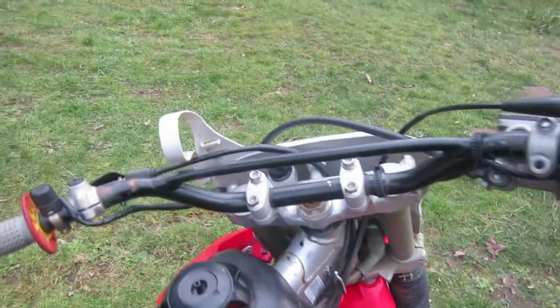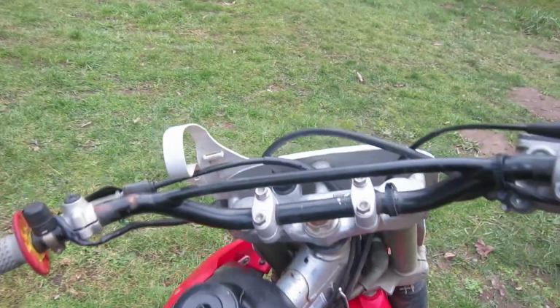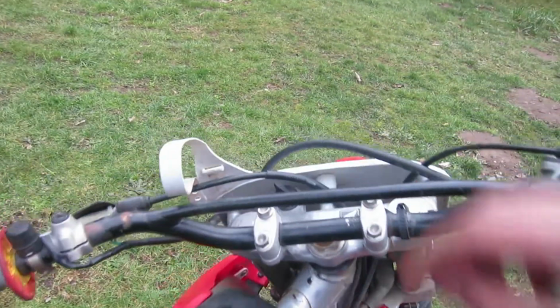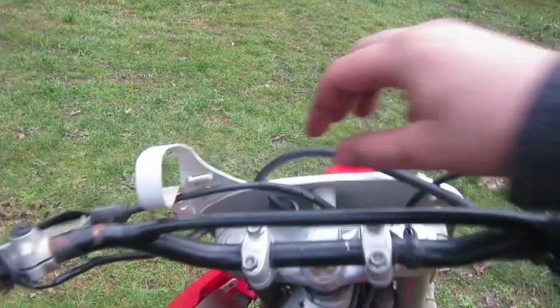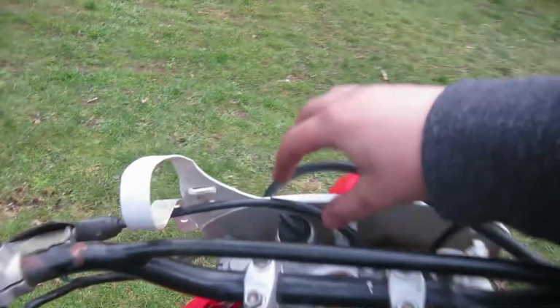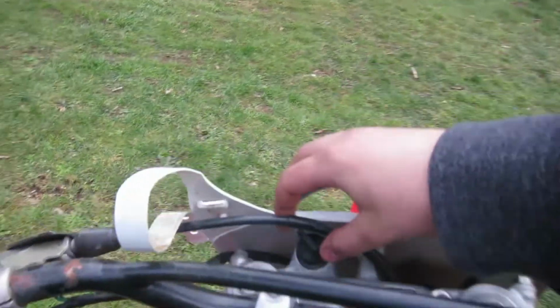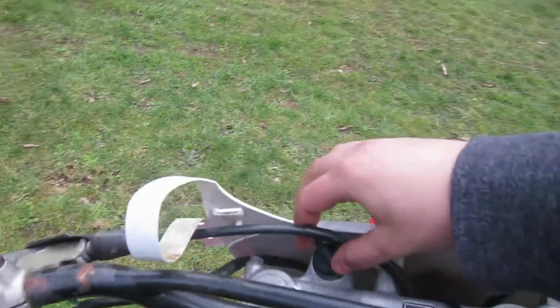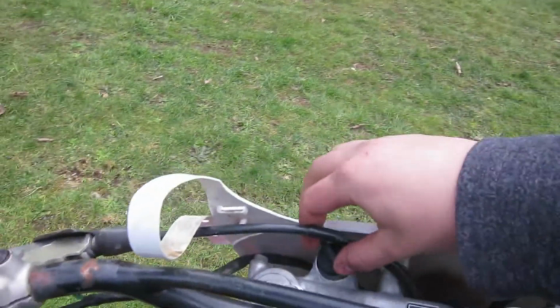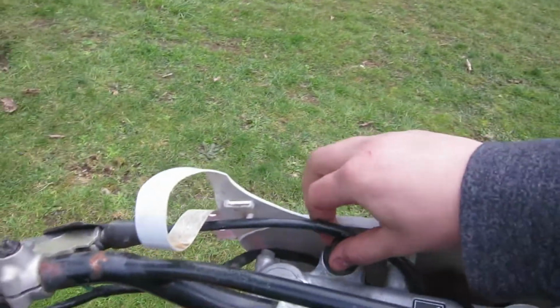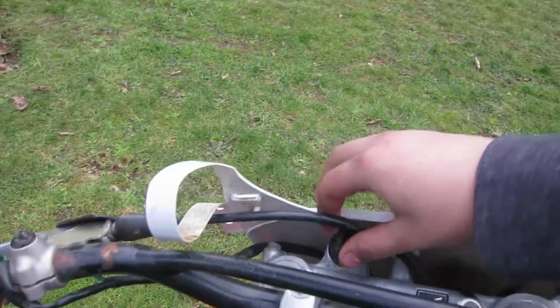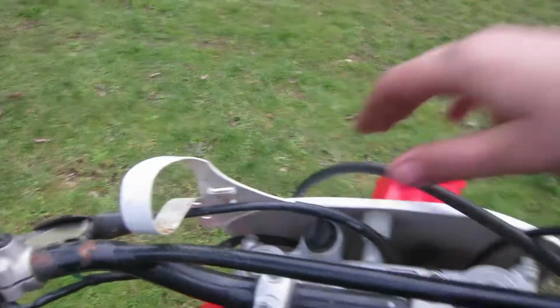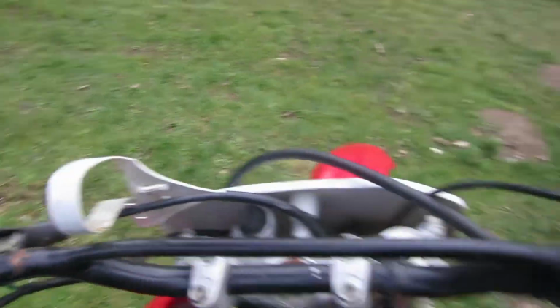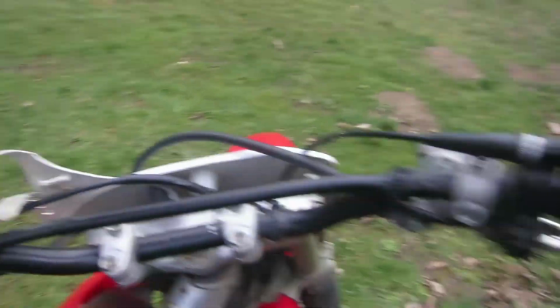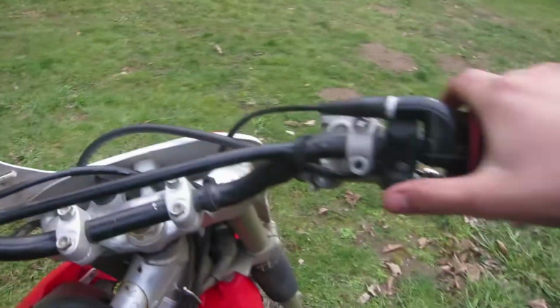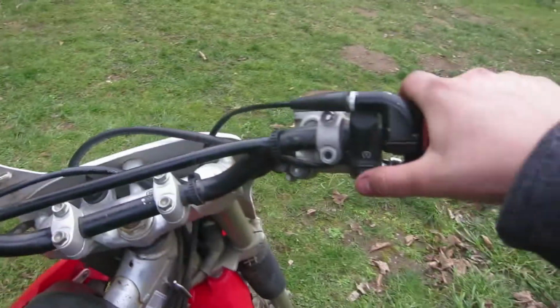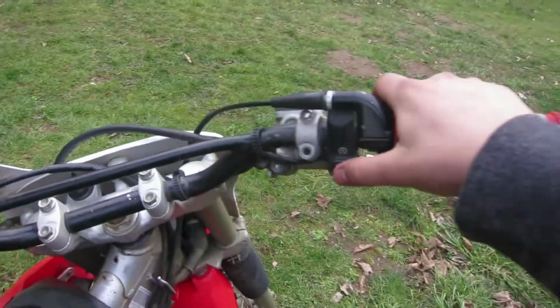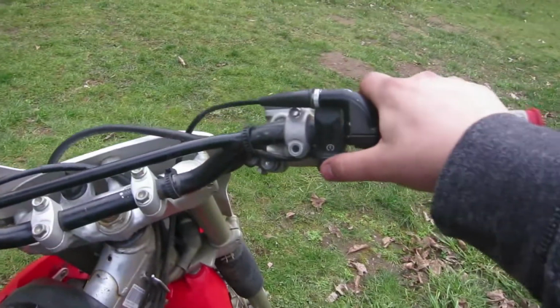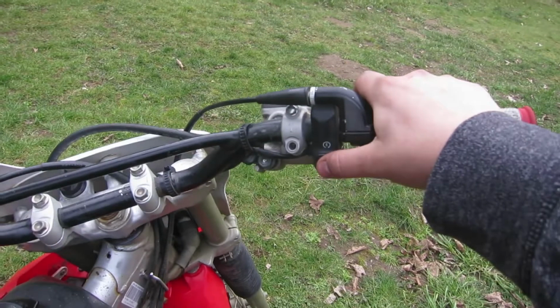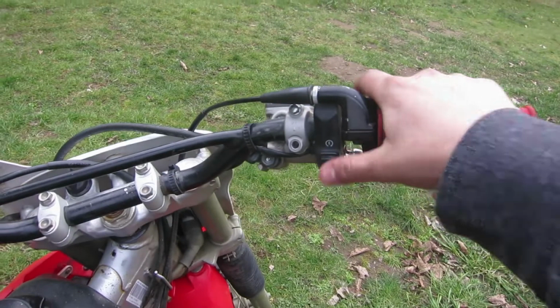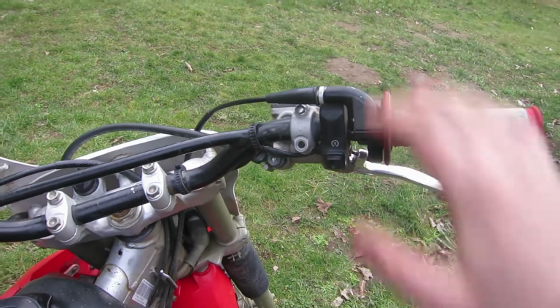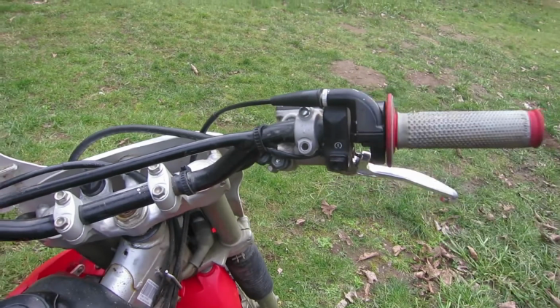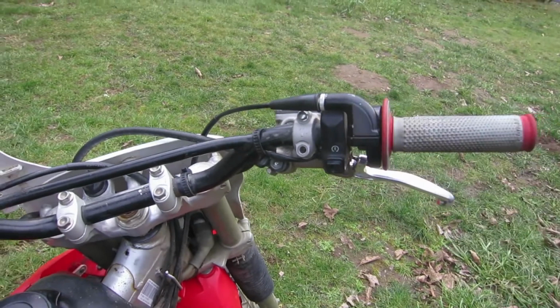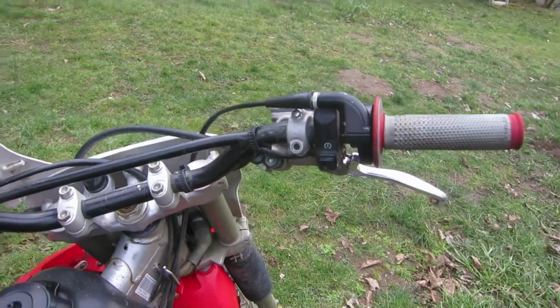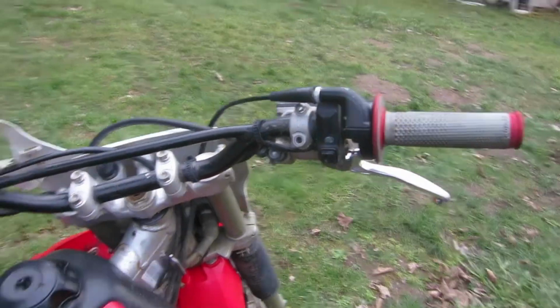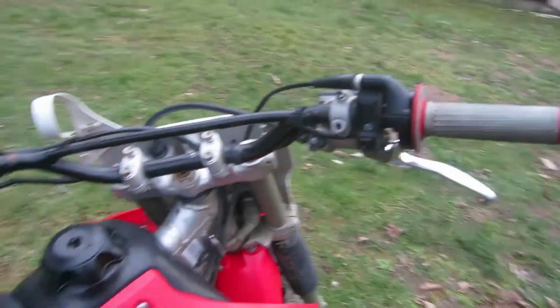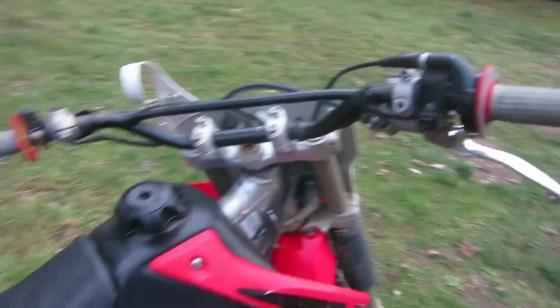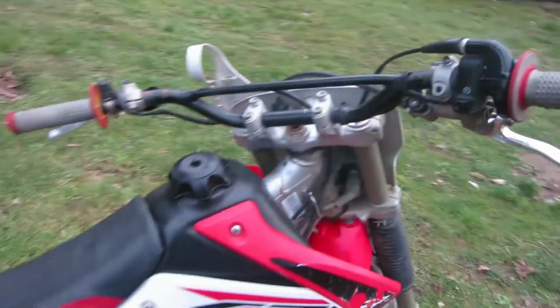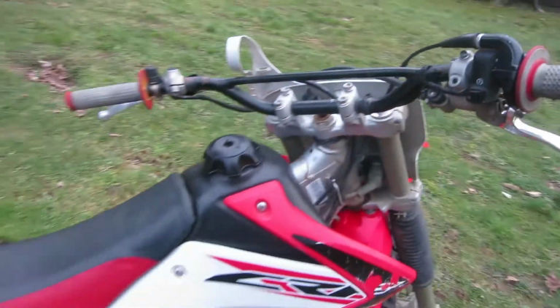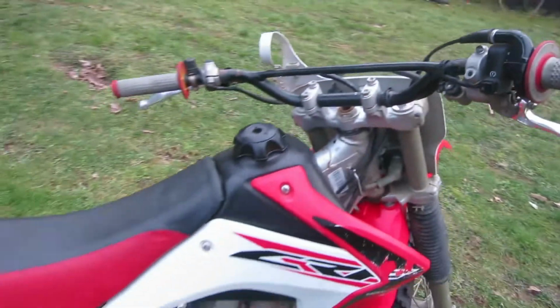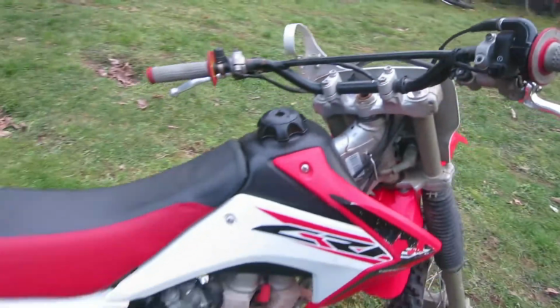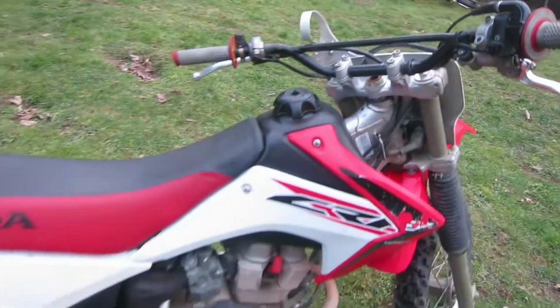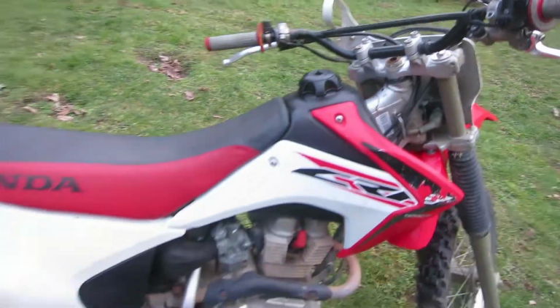One of my favorite things about this bike is that you just turn the key — electric start — and you're ready to go.